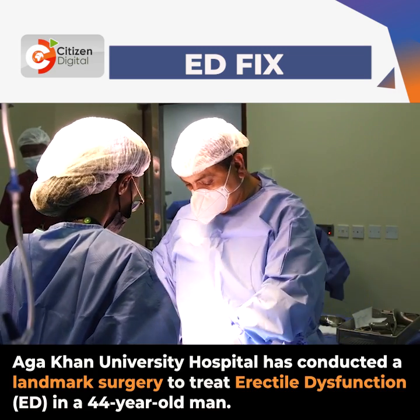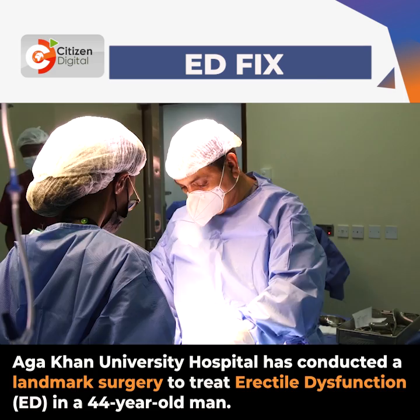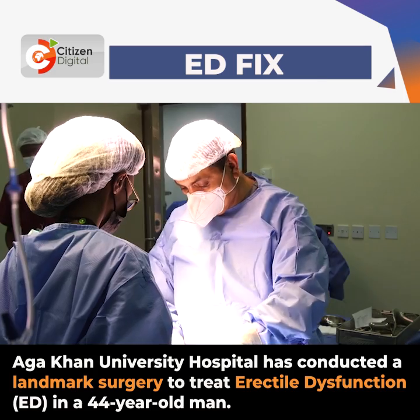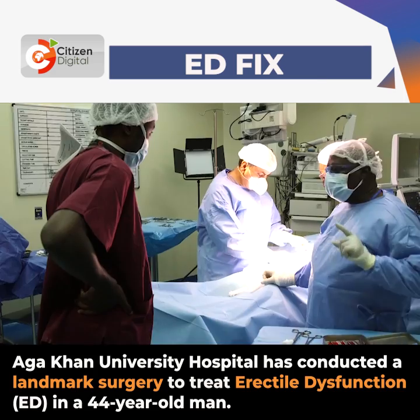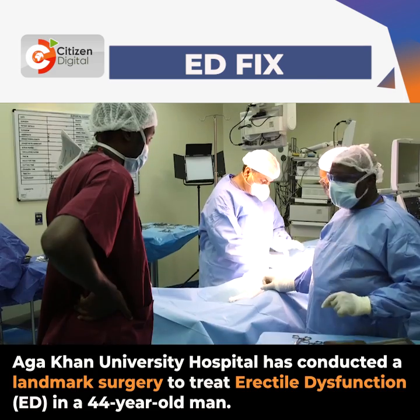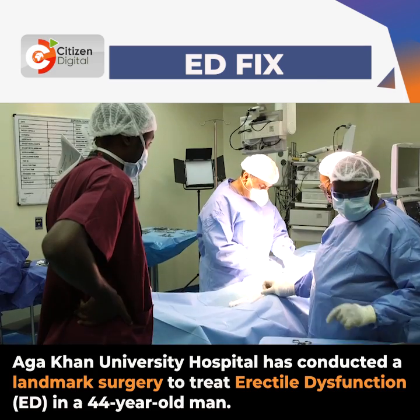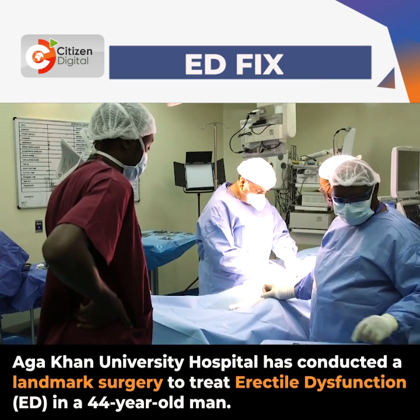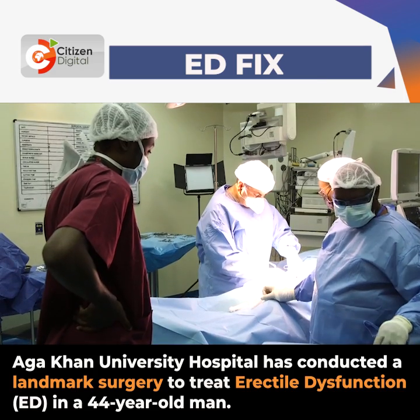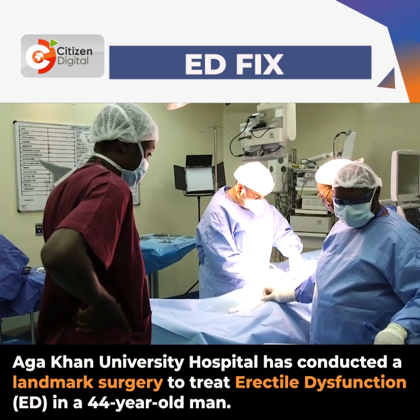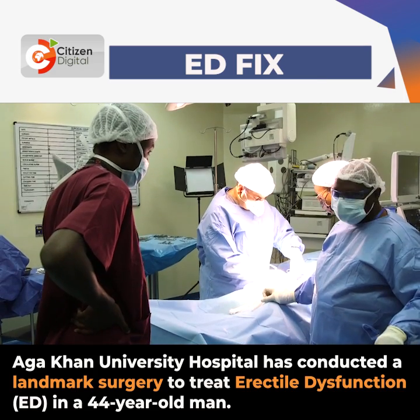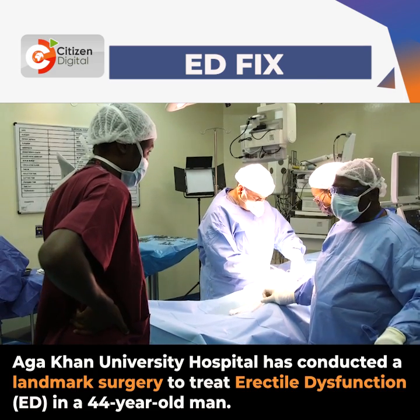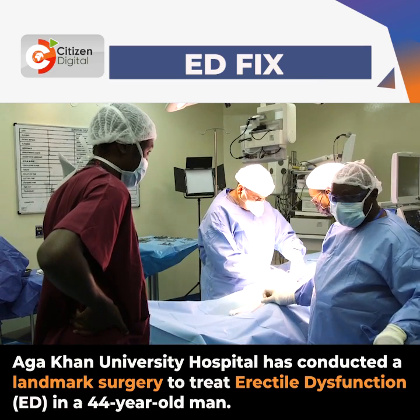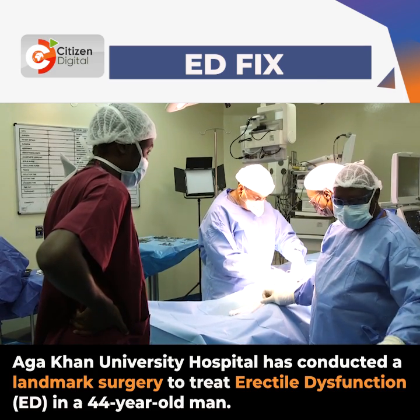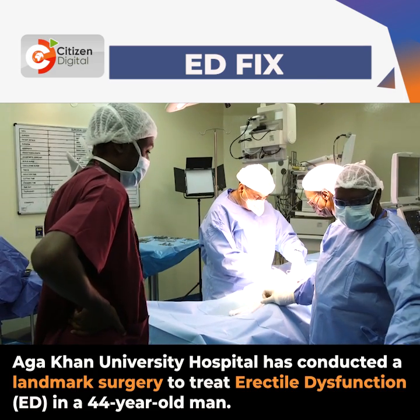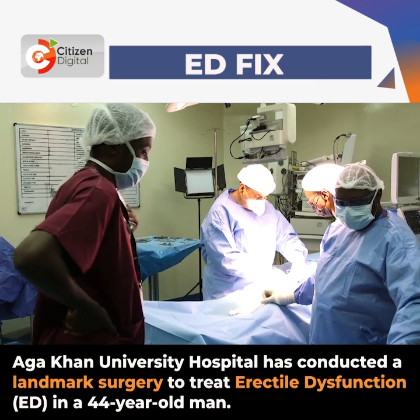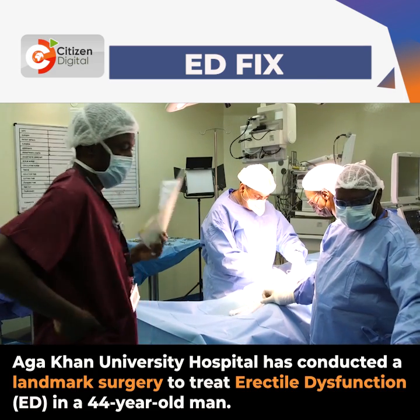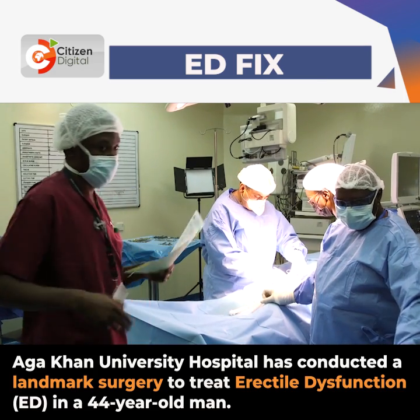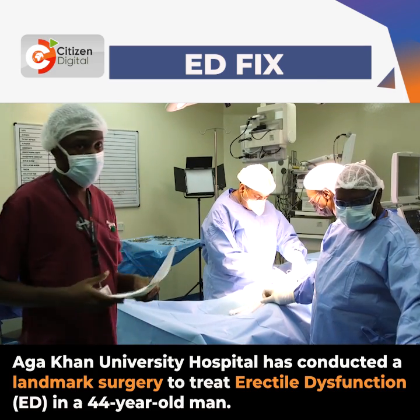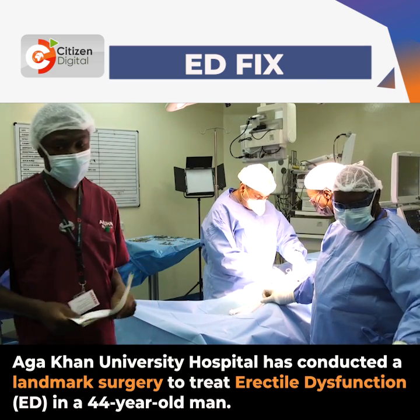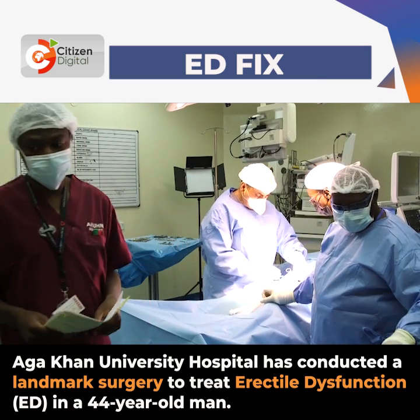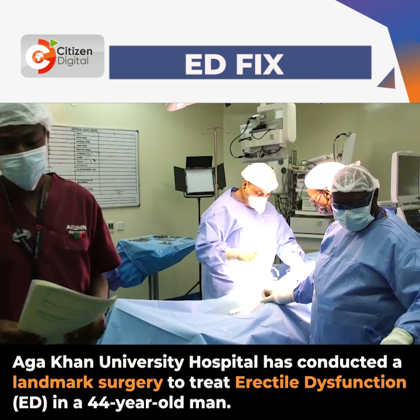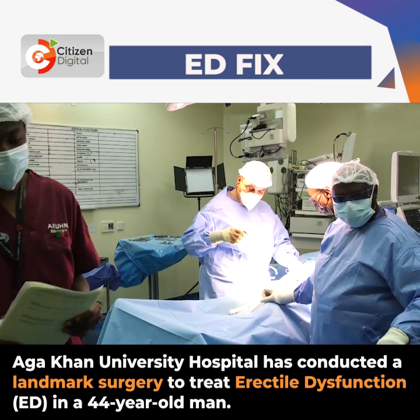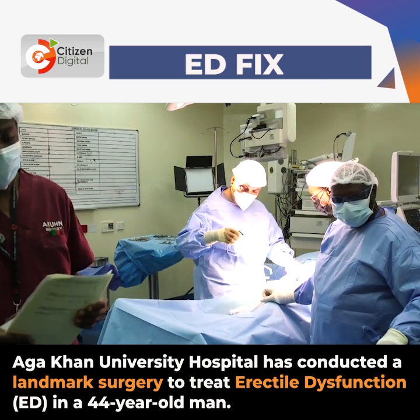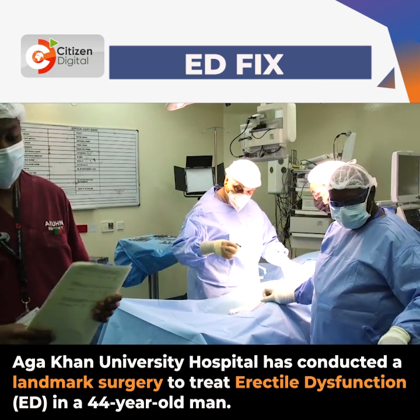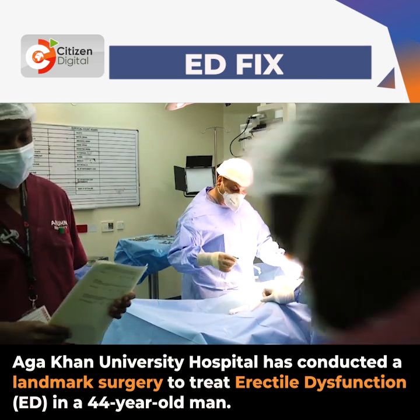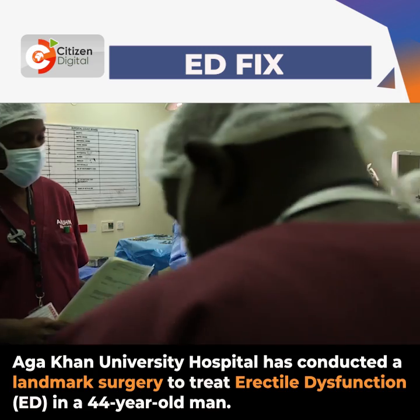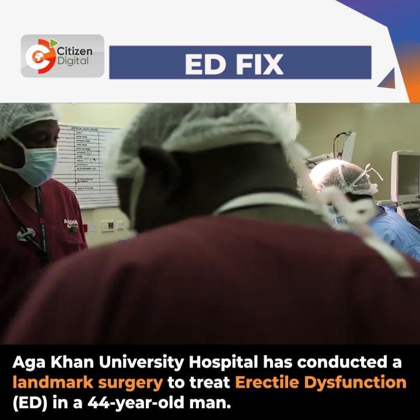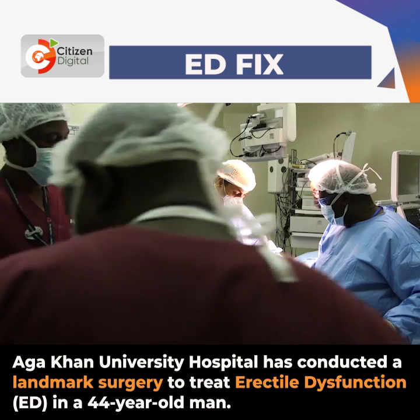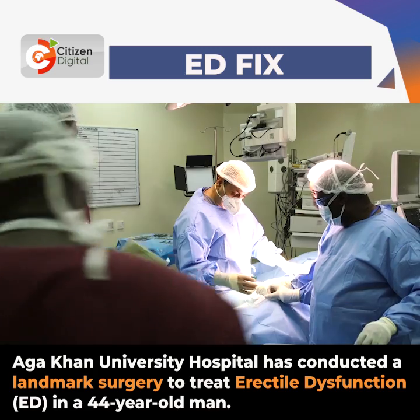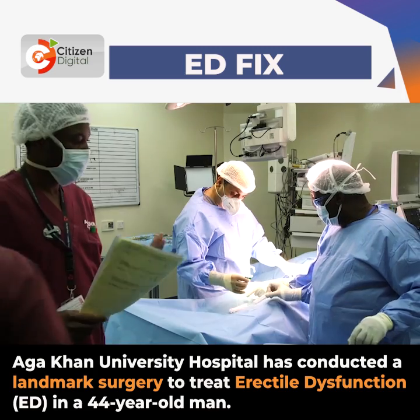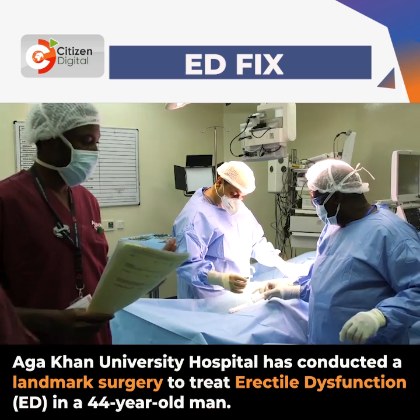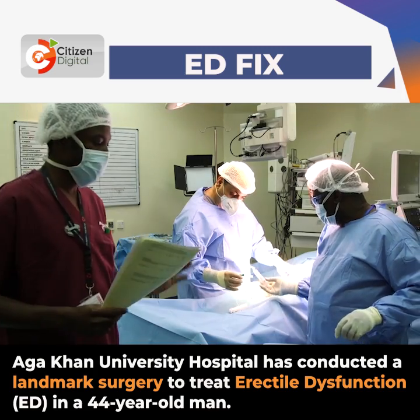Okay, so now this is the artificial erection. So we'll start now, let's take this one.